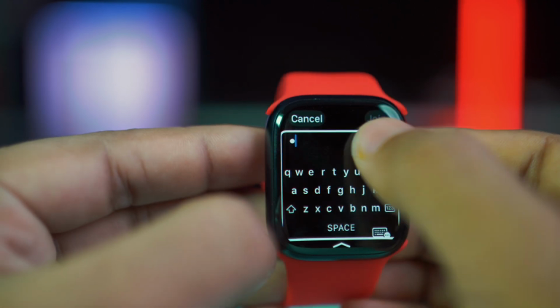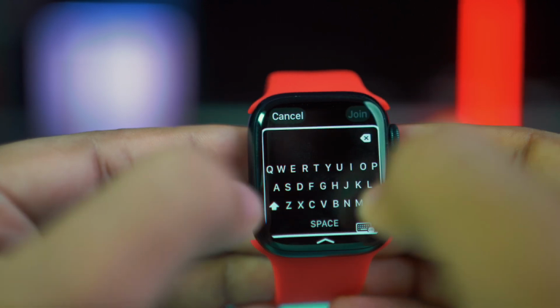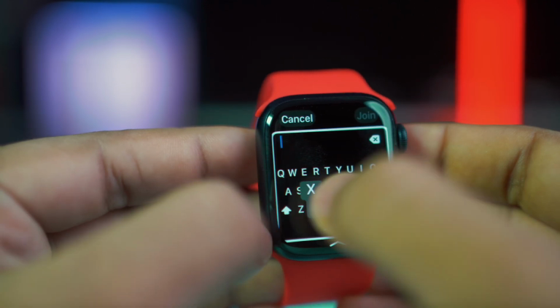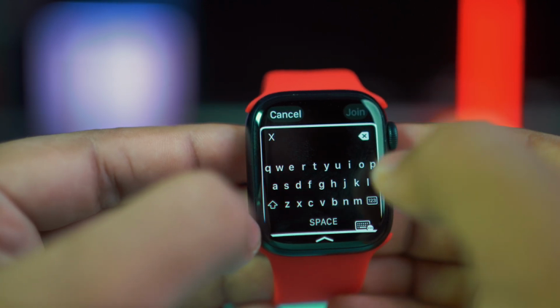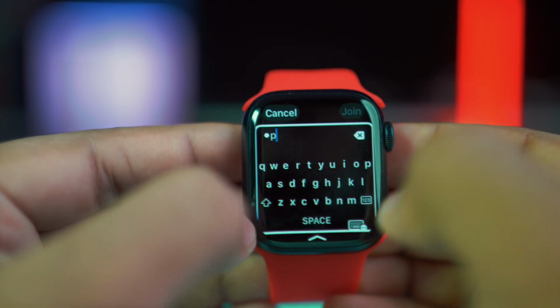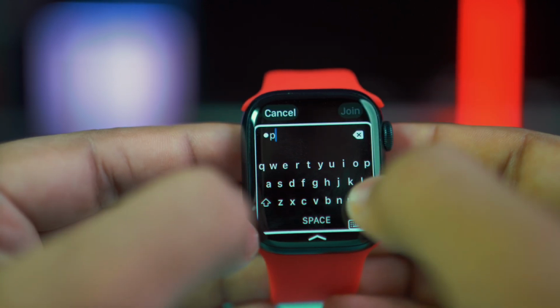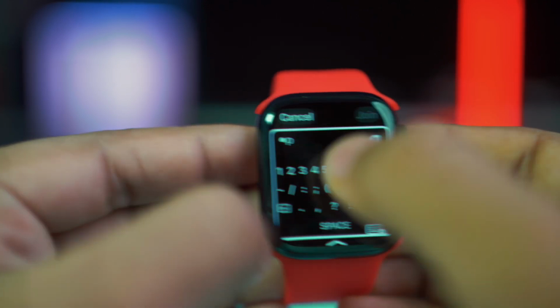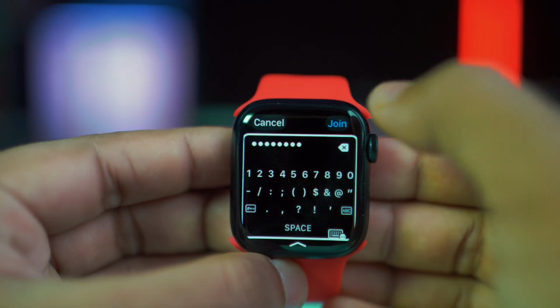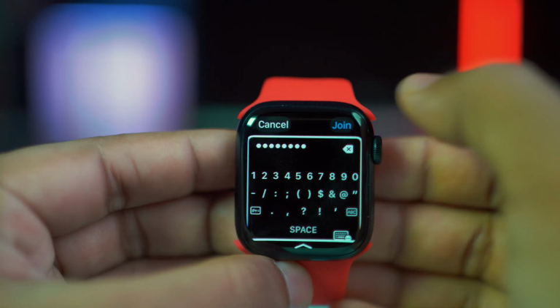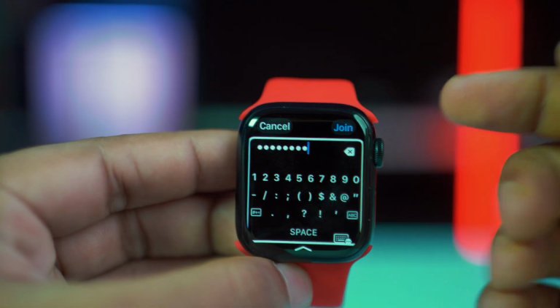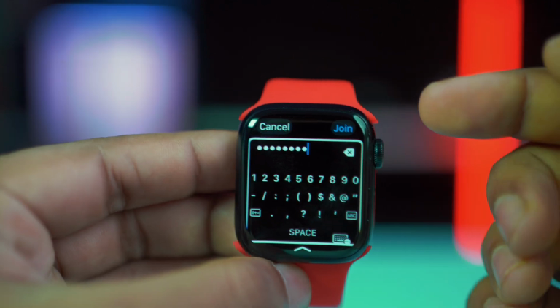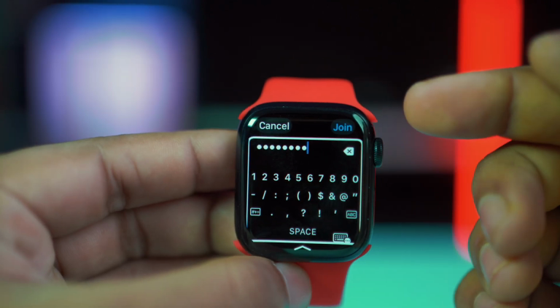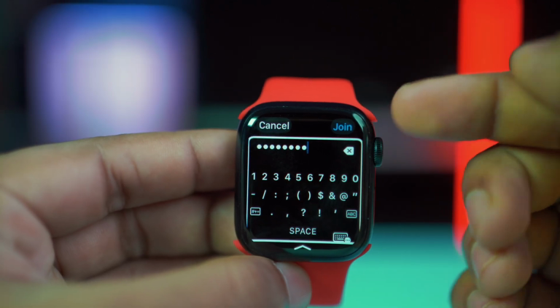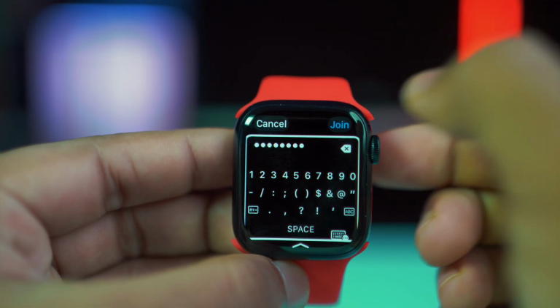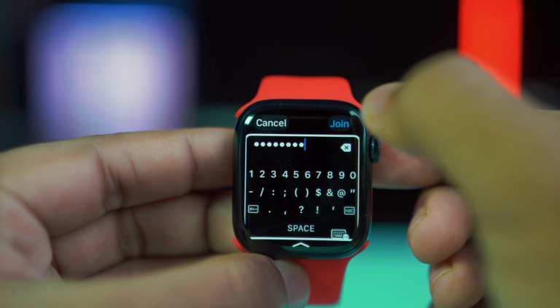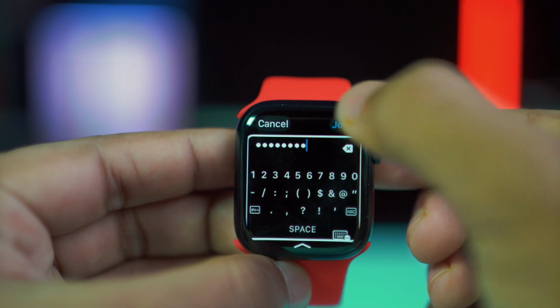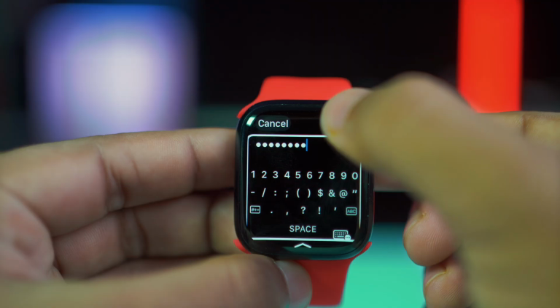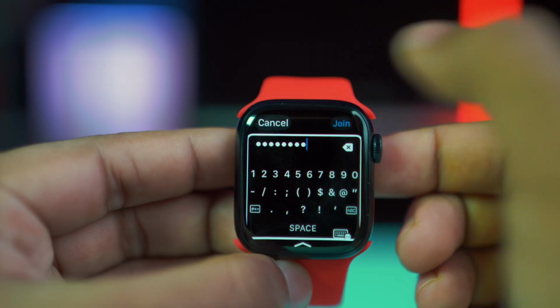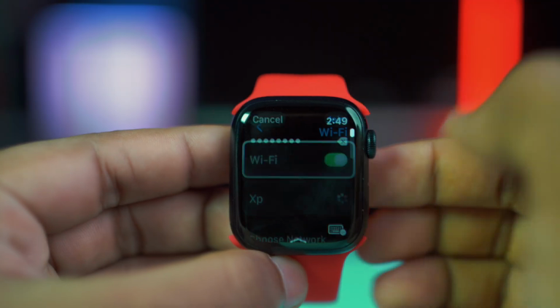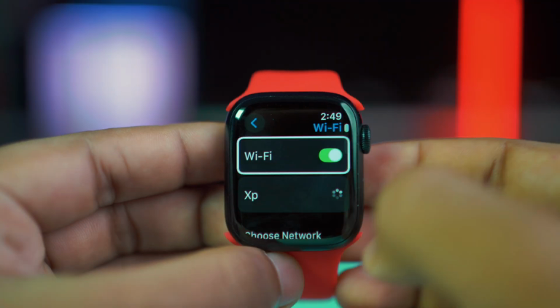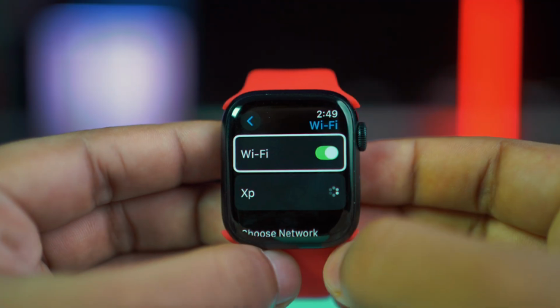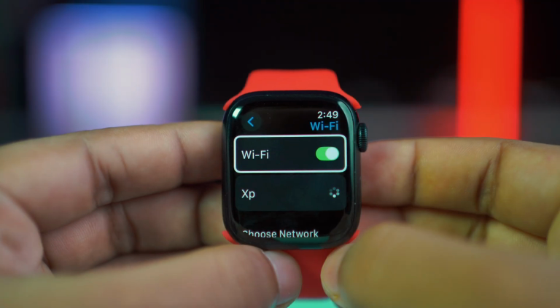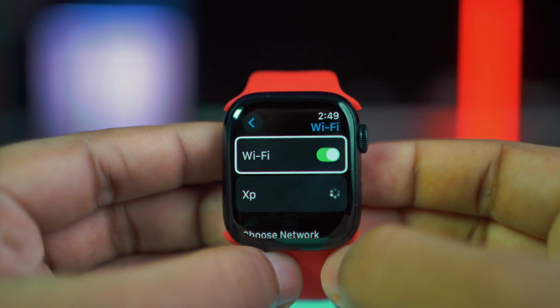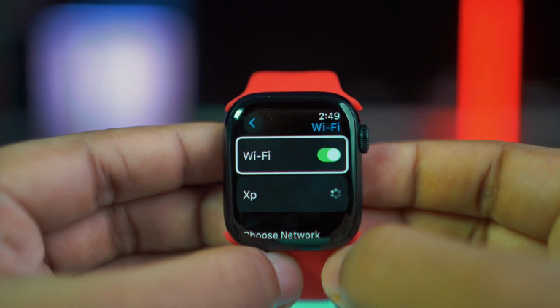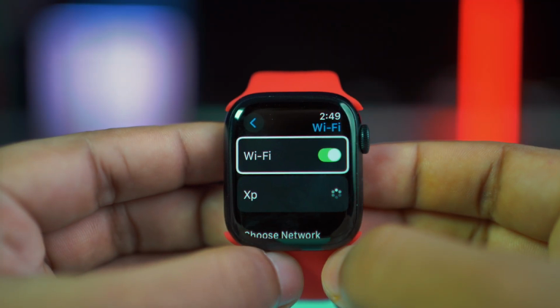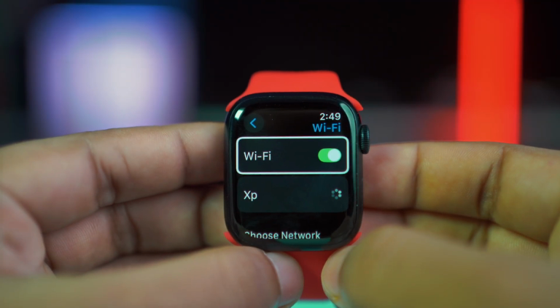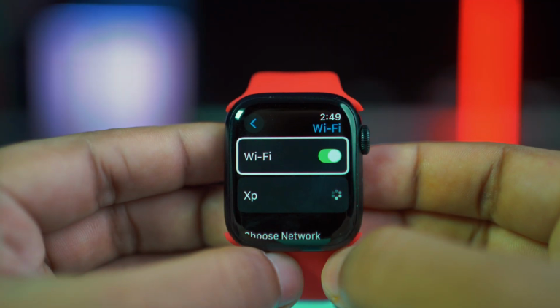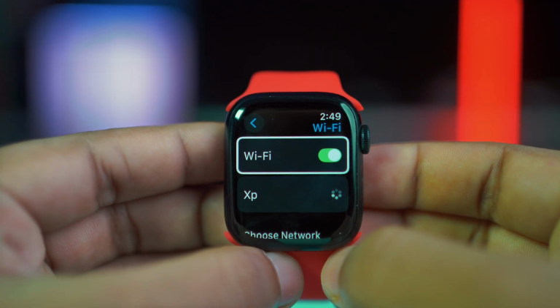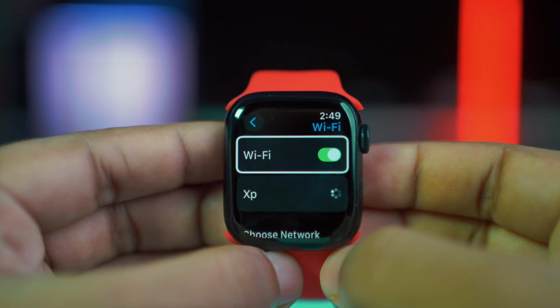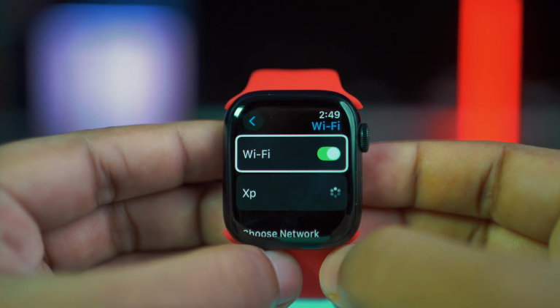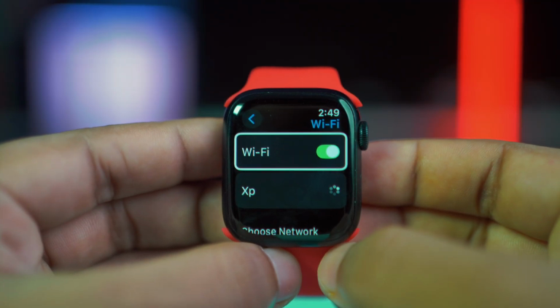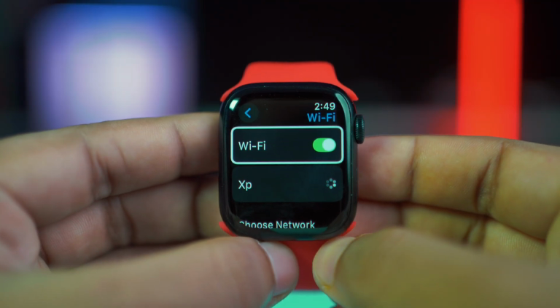Next, tap Join from the top right corner and your Wi-Fi is connected. And this is how you can connect your Apple Watch to a Wi-Fi network.